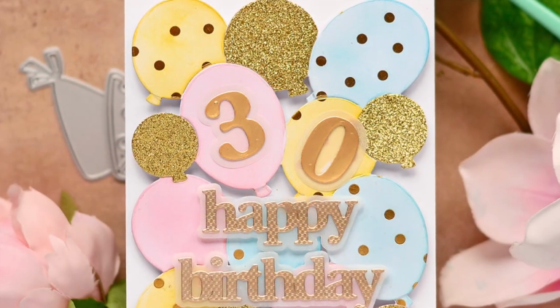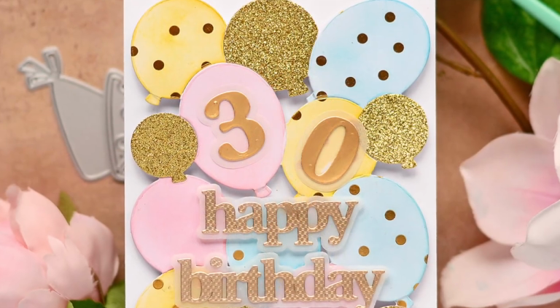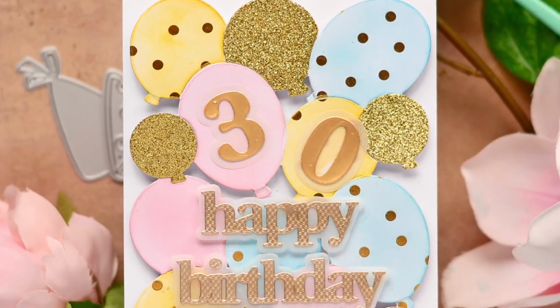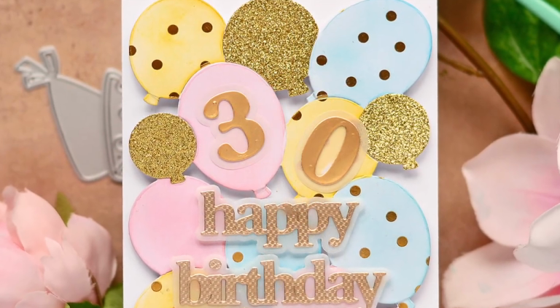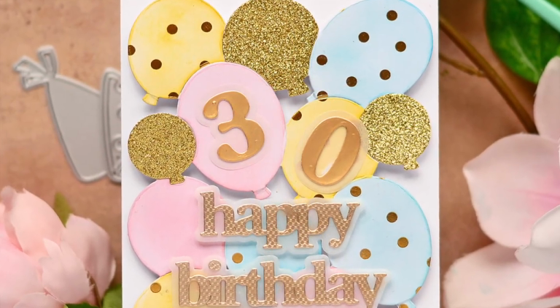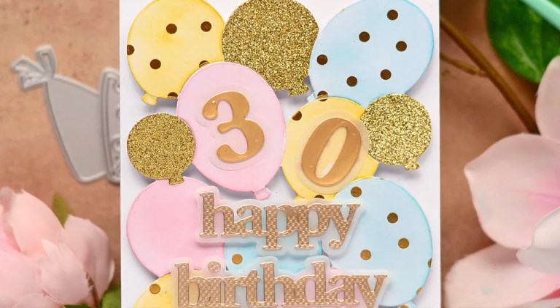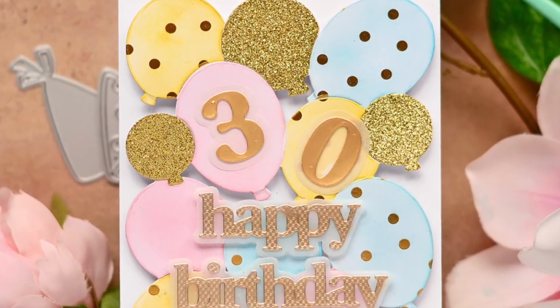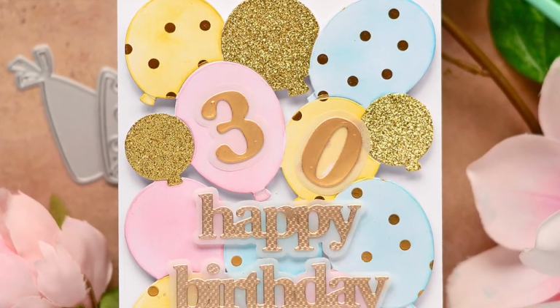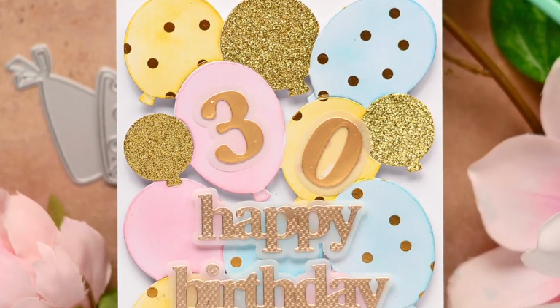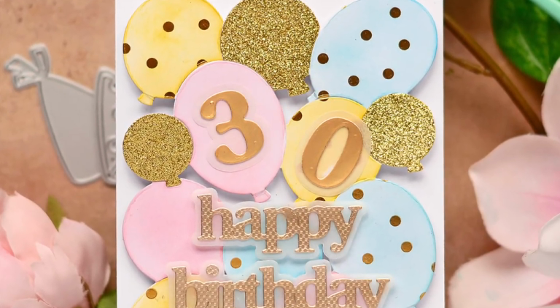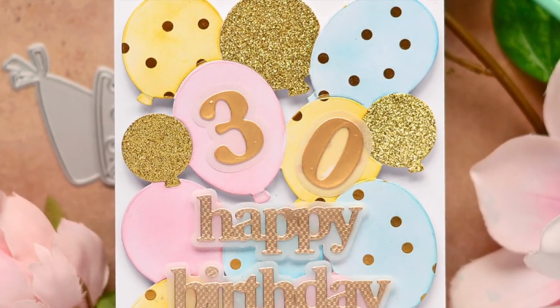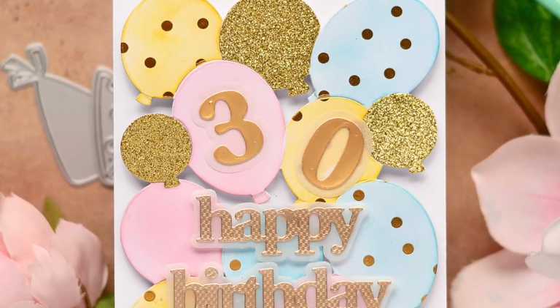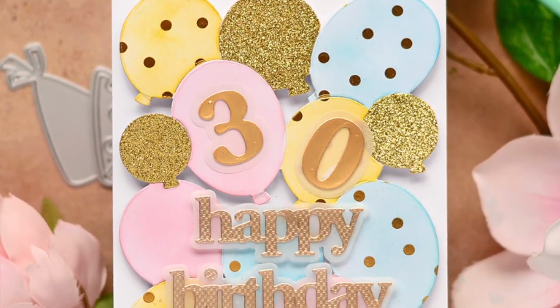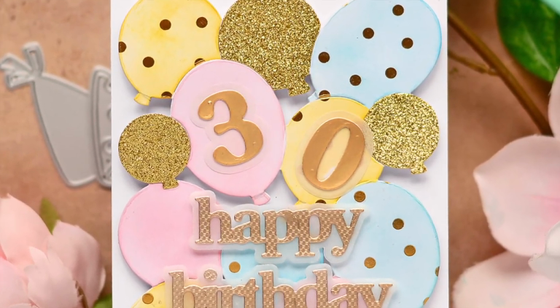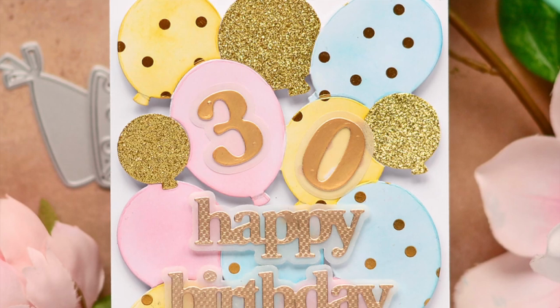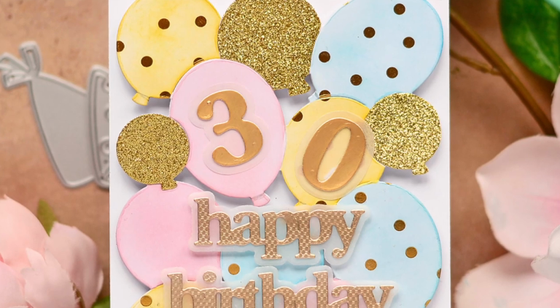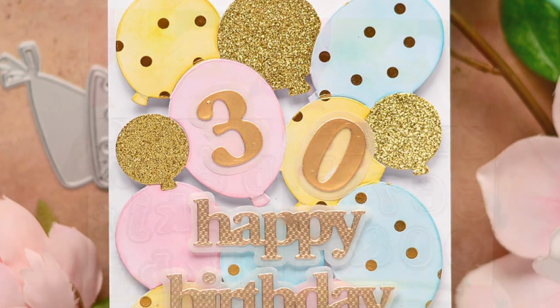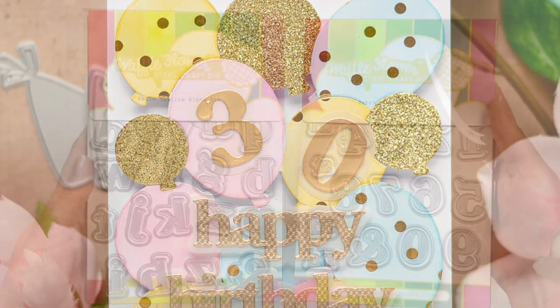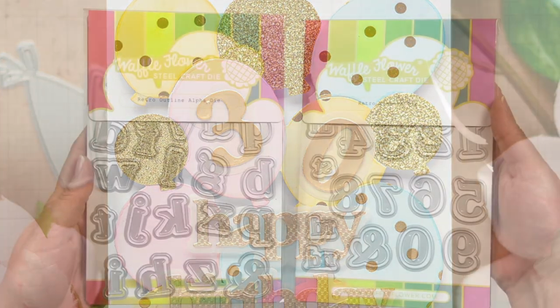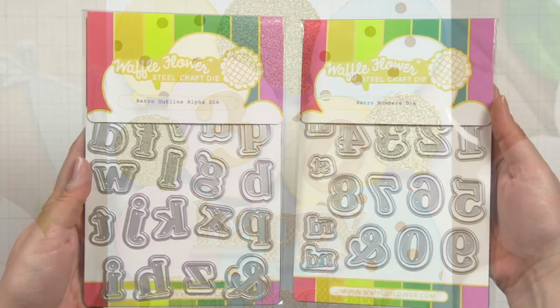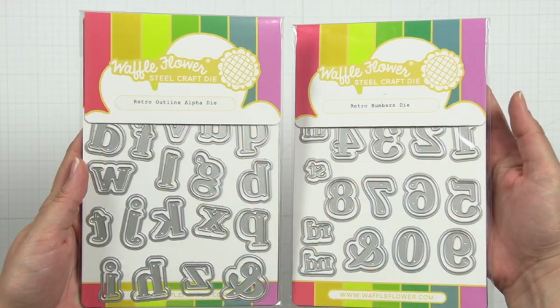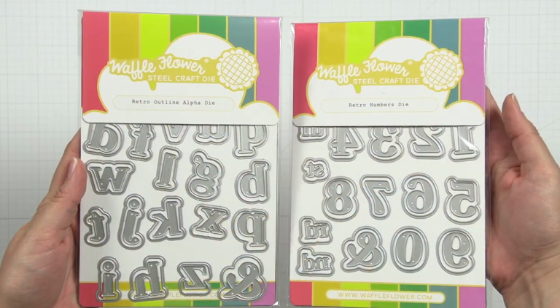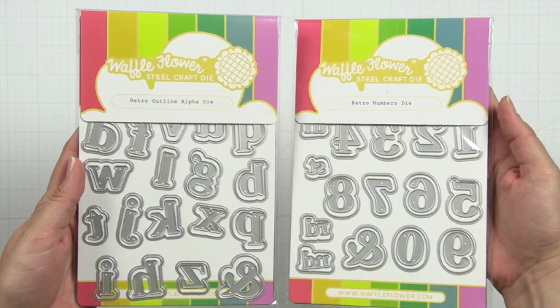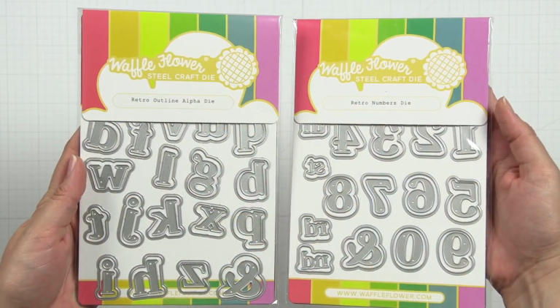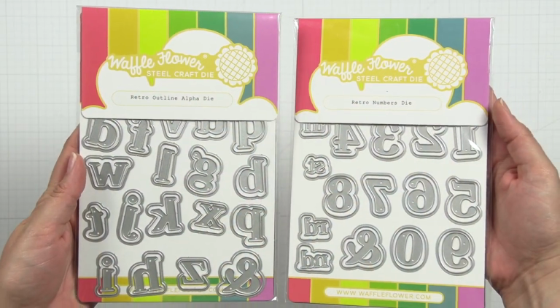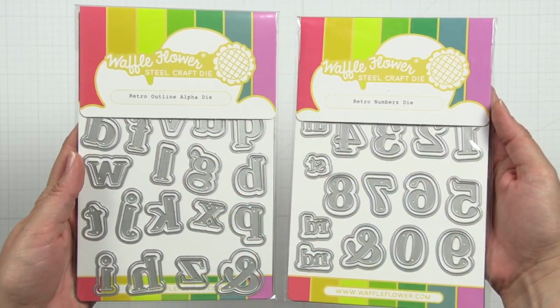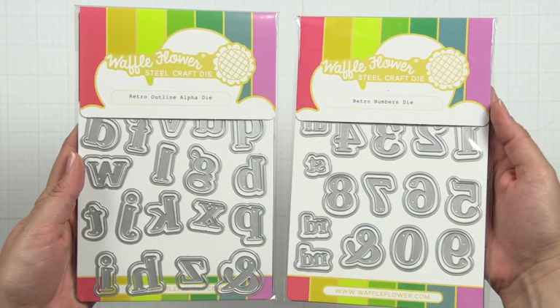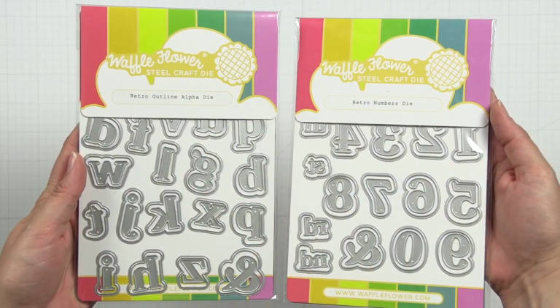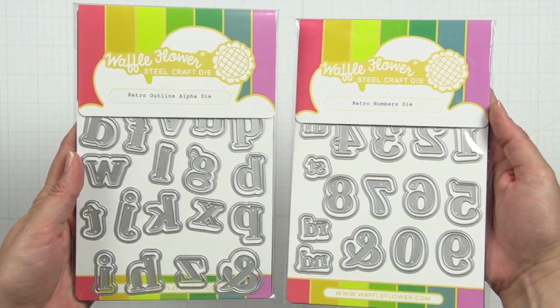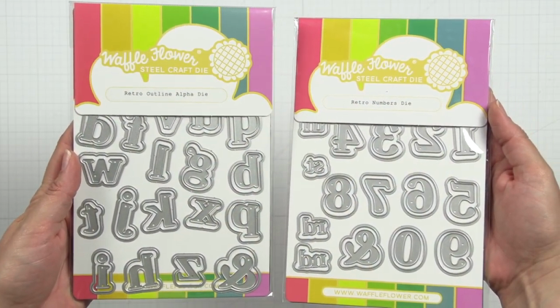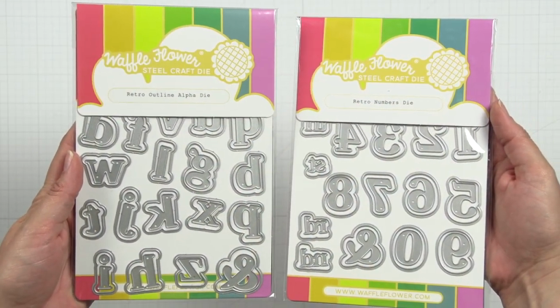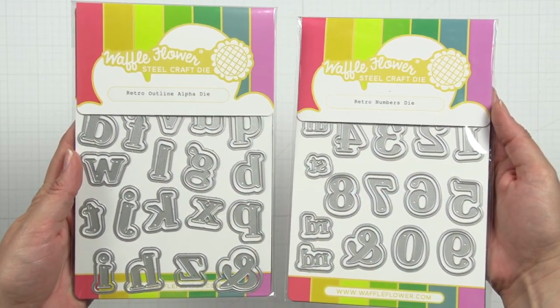Customize your birthday card even further with the retro numbers die. It's in the same style as the retro outline alpha die that was released earlier.